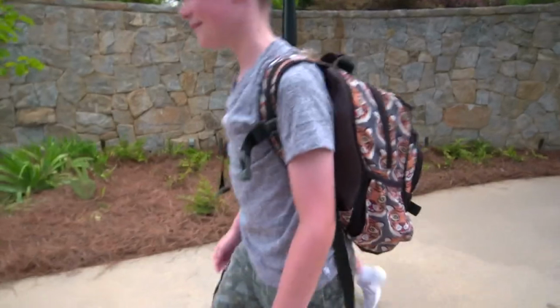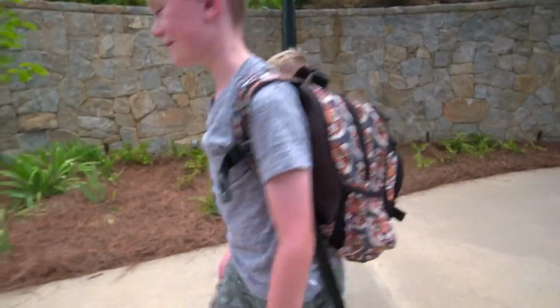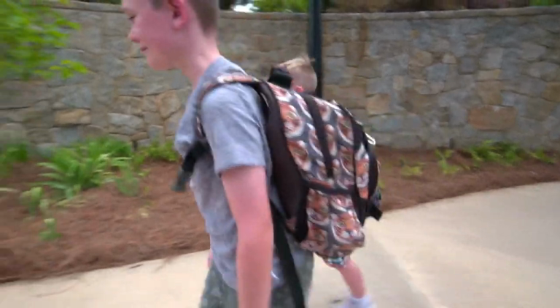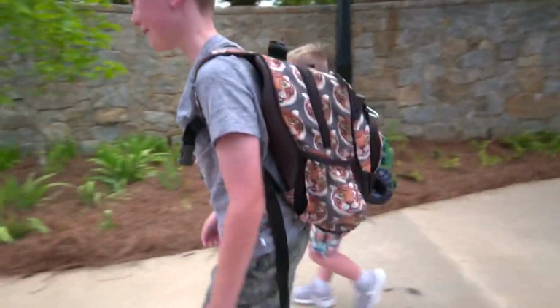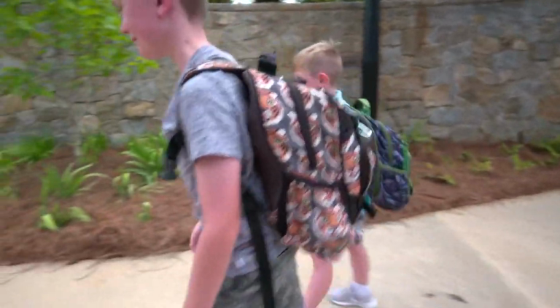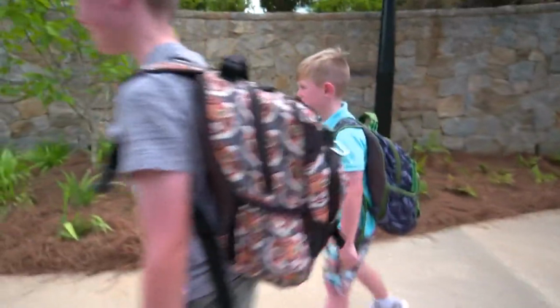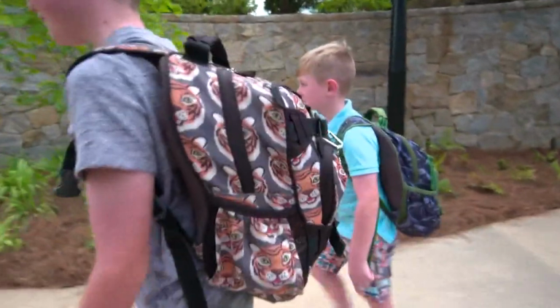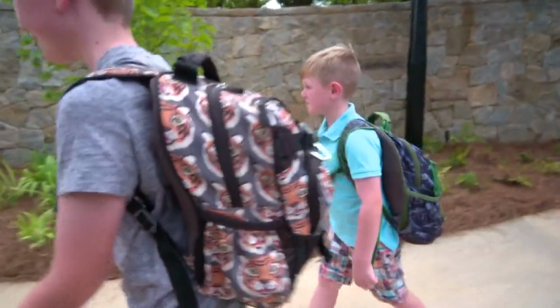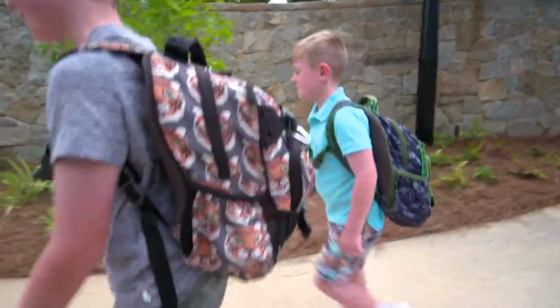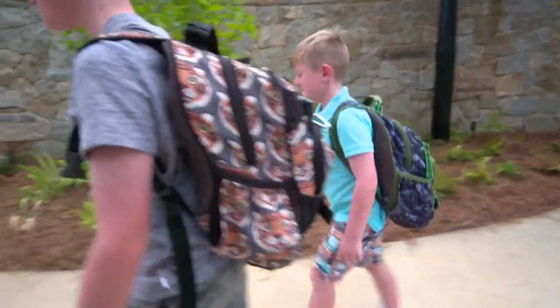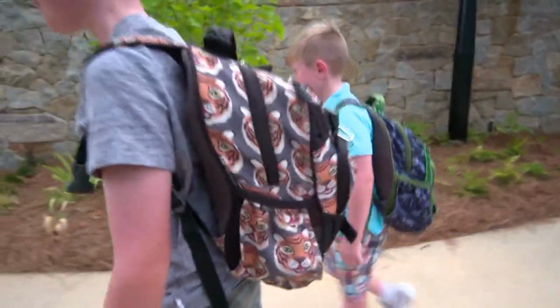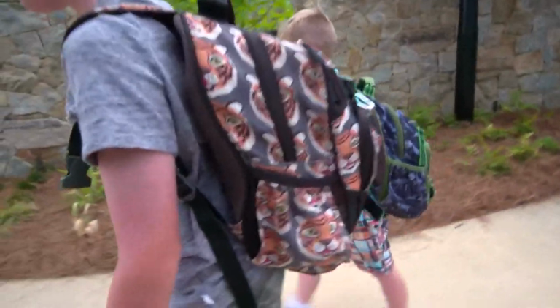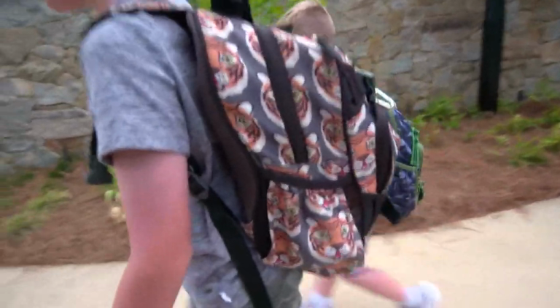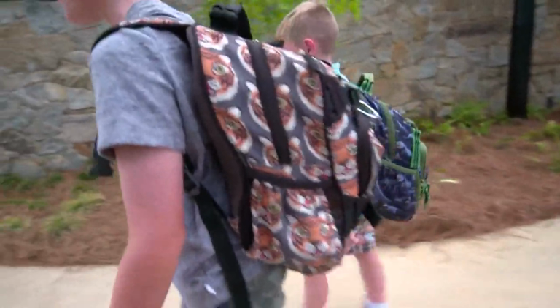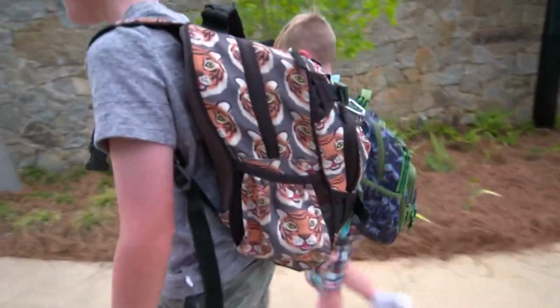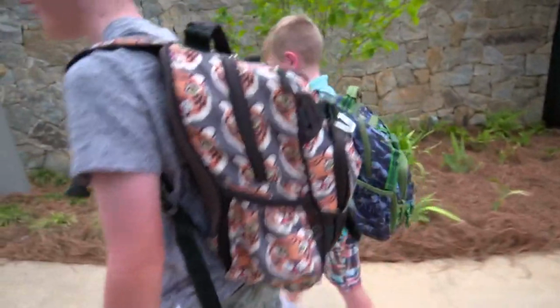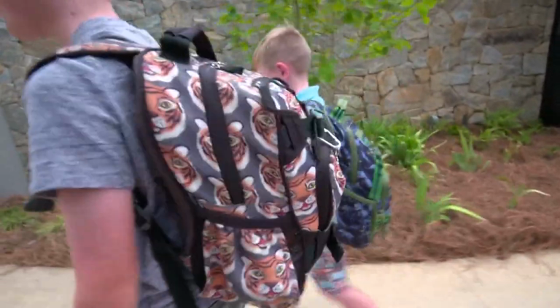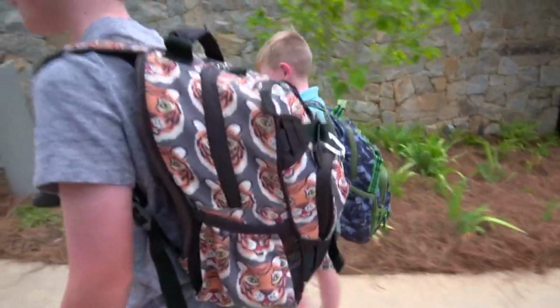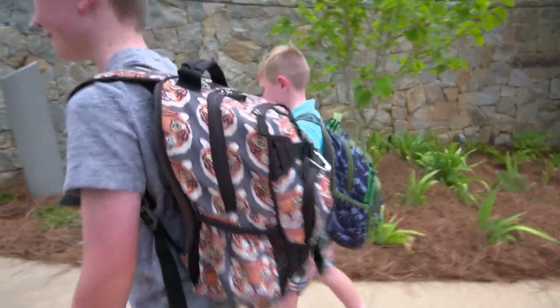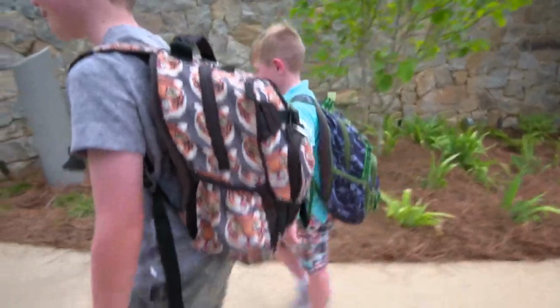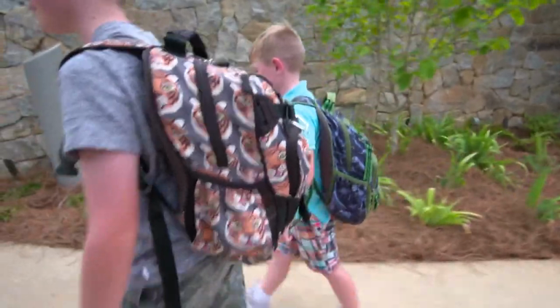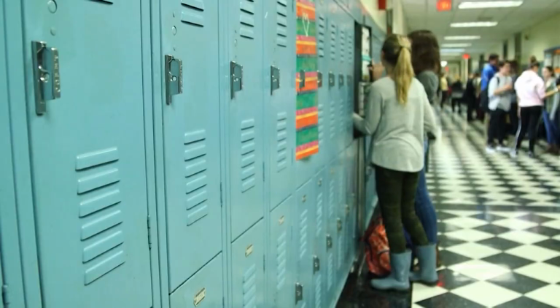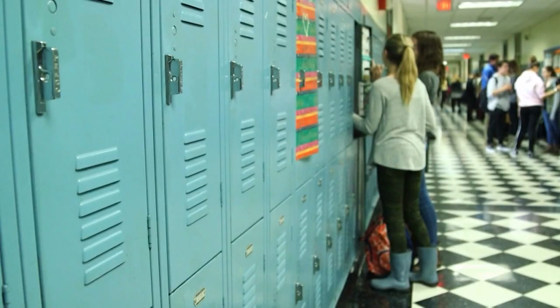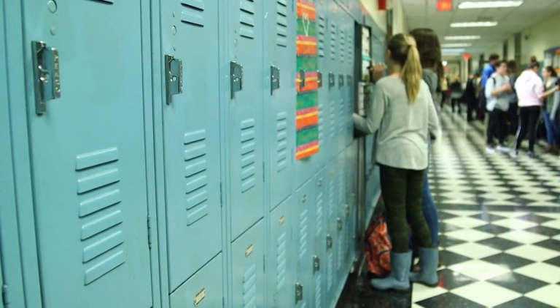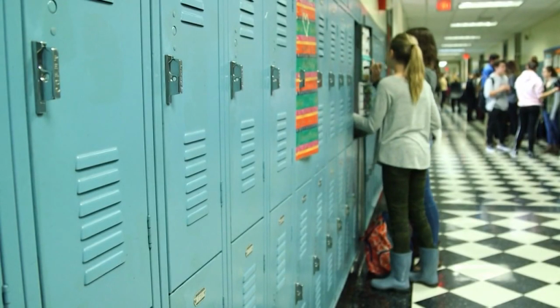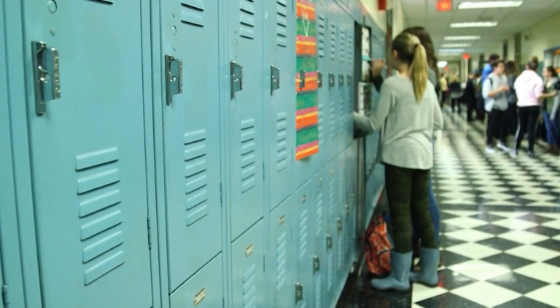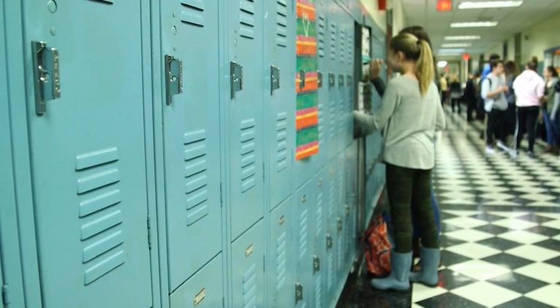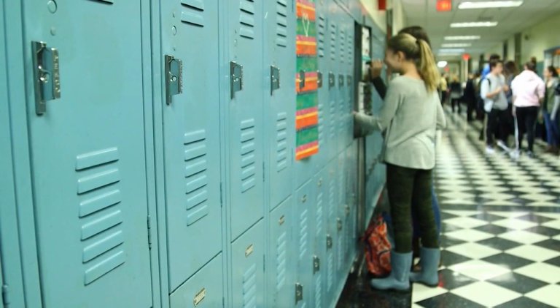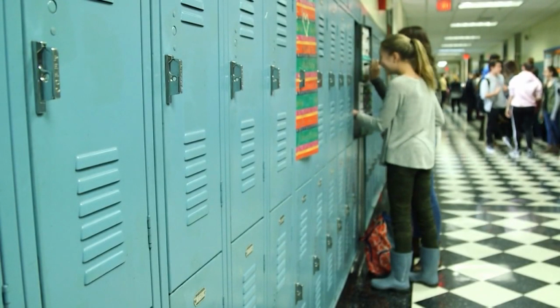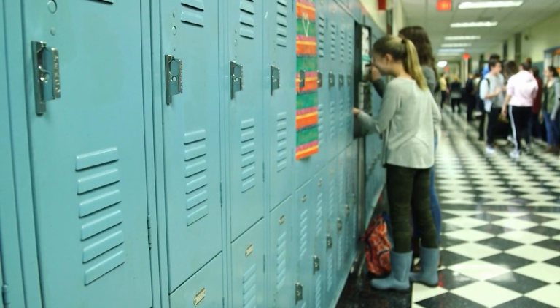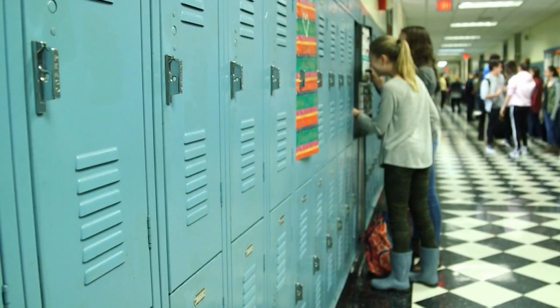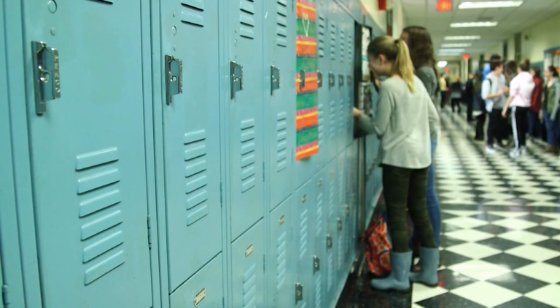To lighten the load, only pack items needed that day. Keep the rest at home or in a locker.